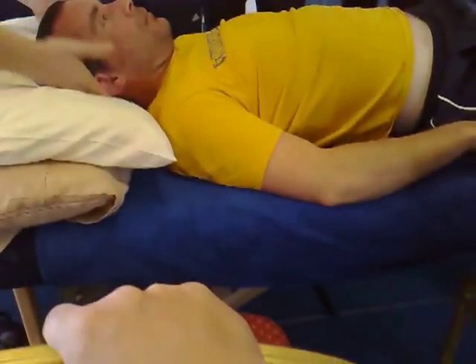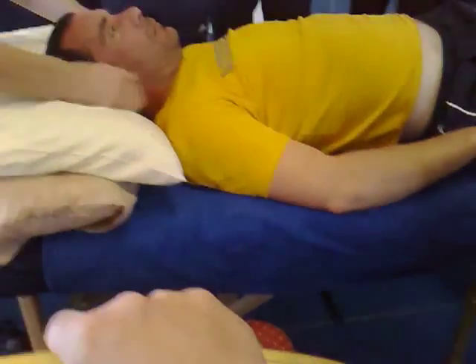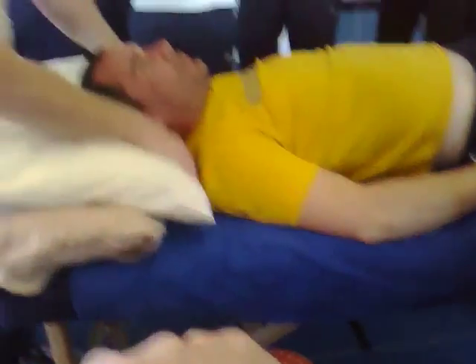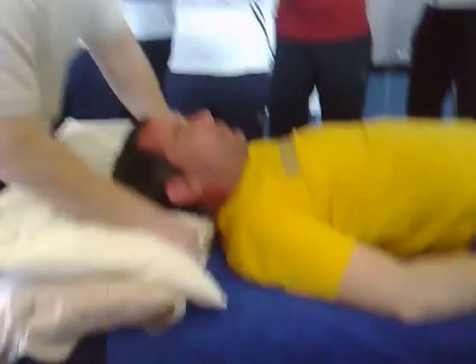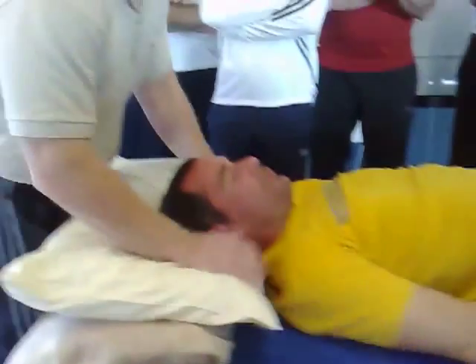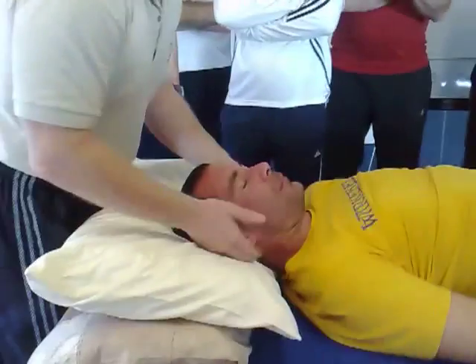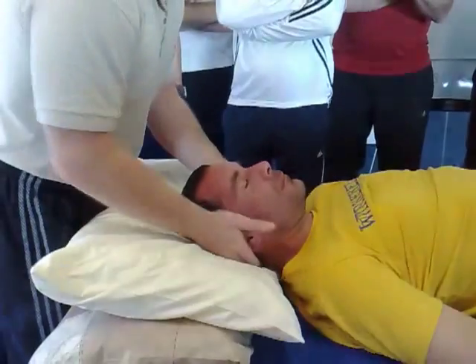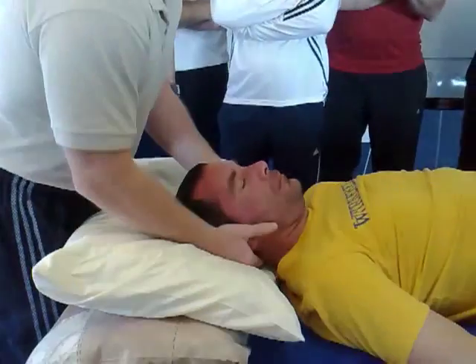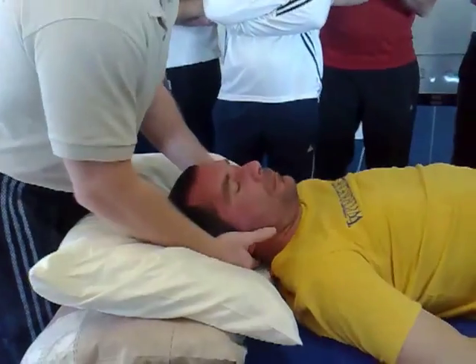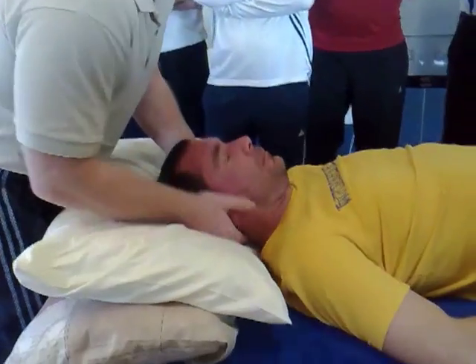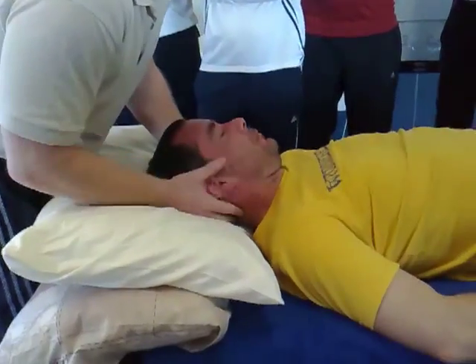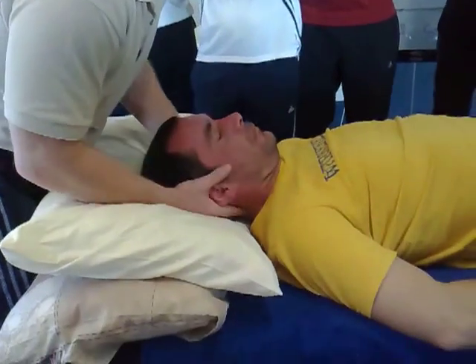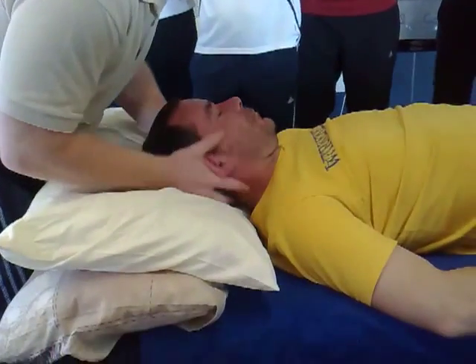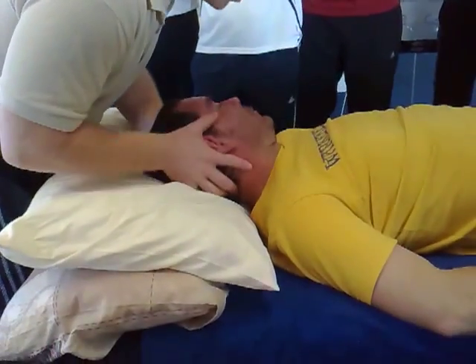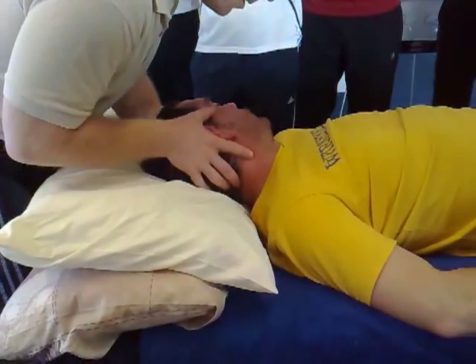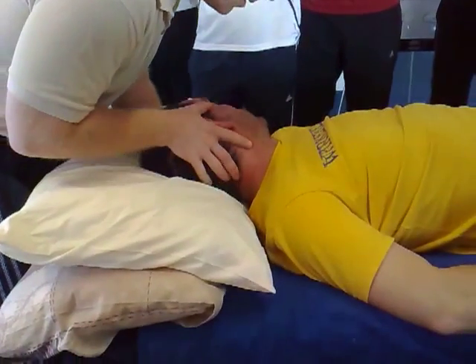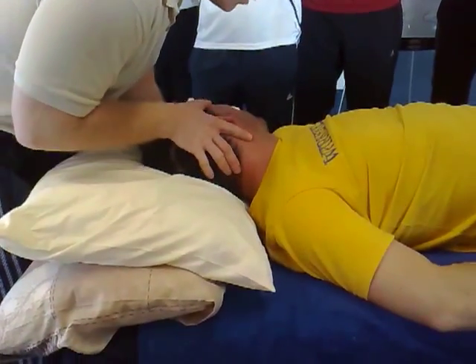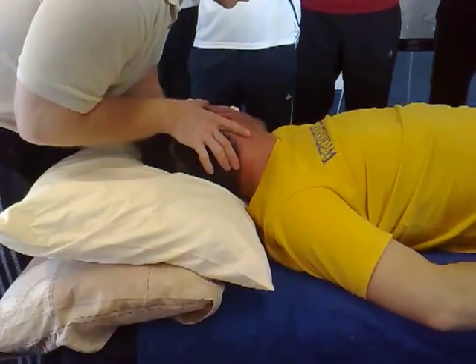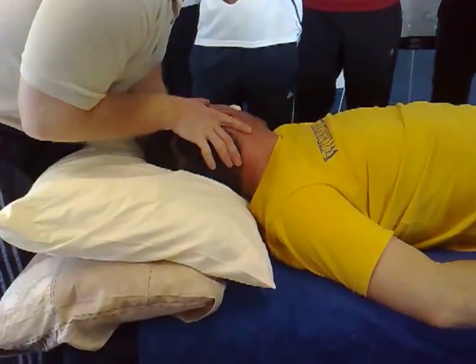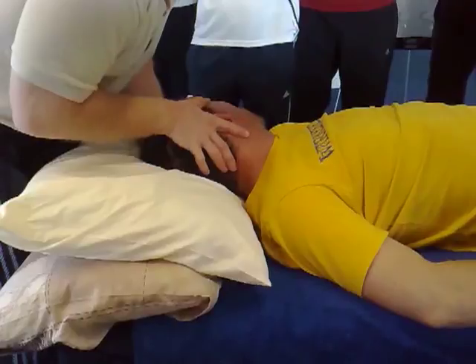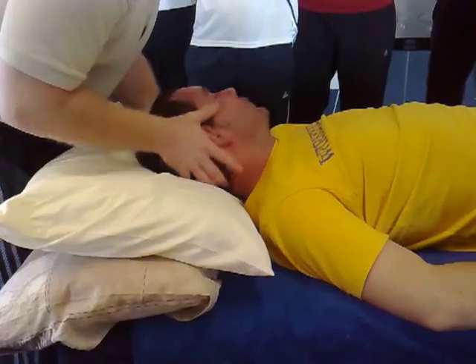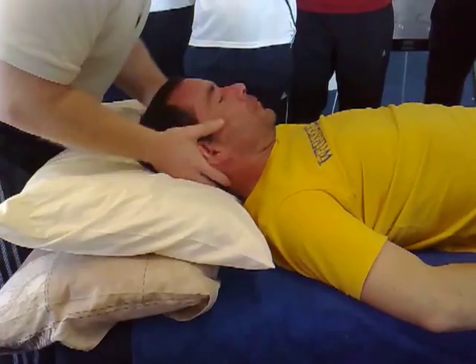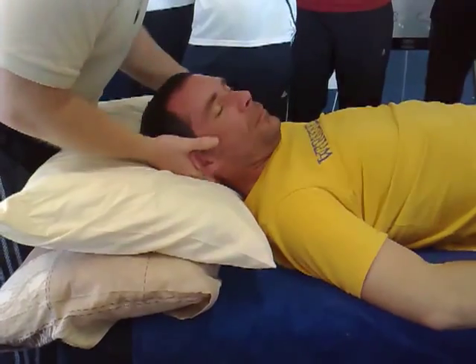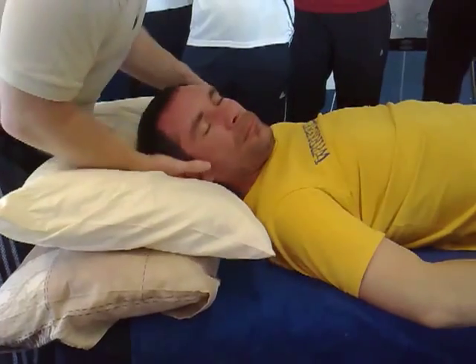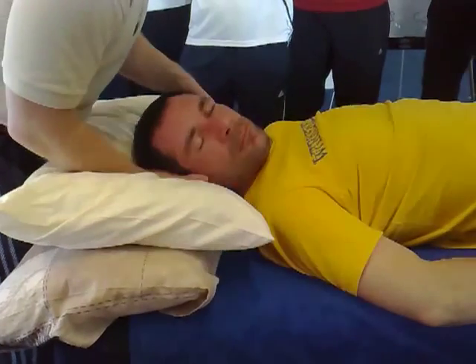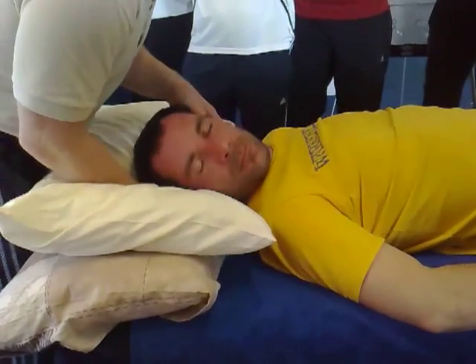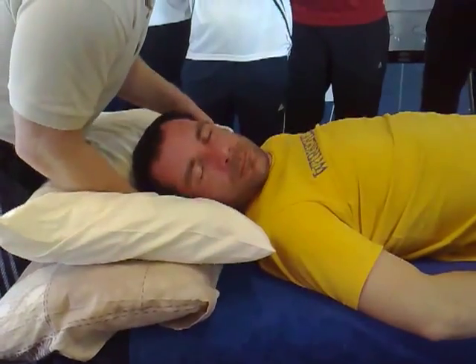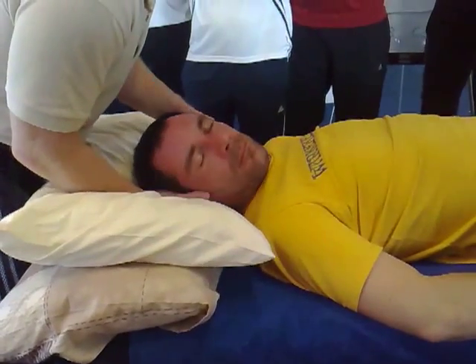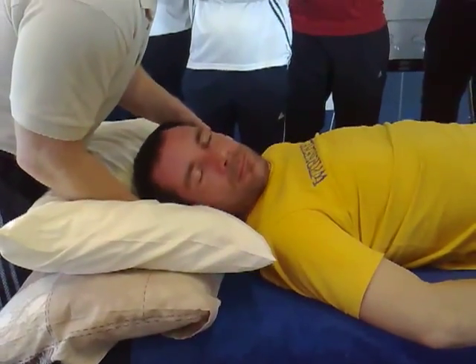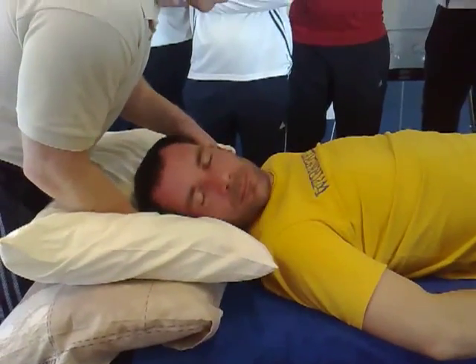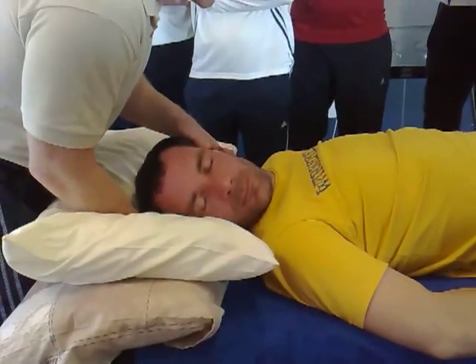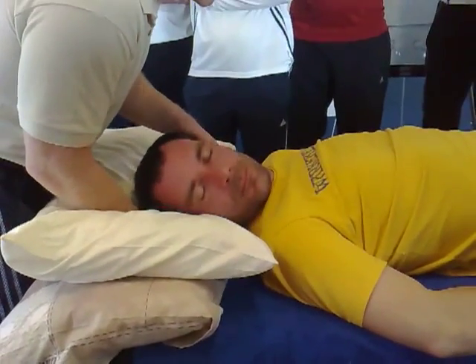Relax completely. I'm not going to do anything yet. Don't do anything. Relax. Okay, relax.